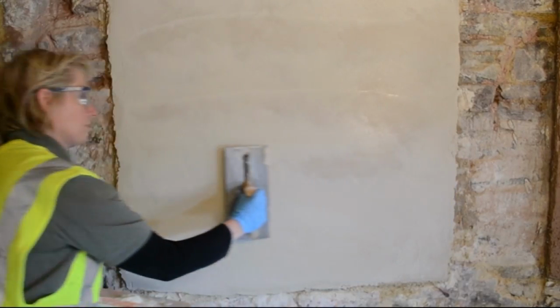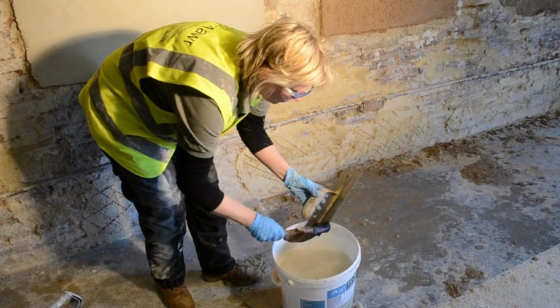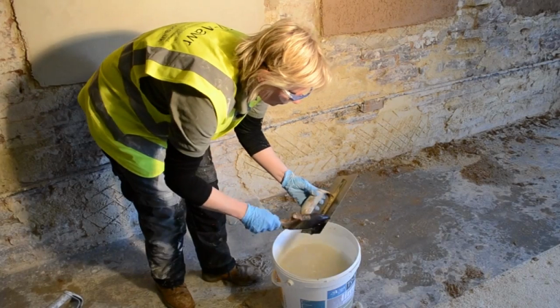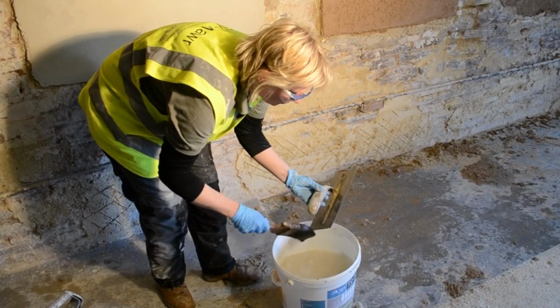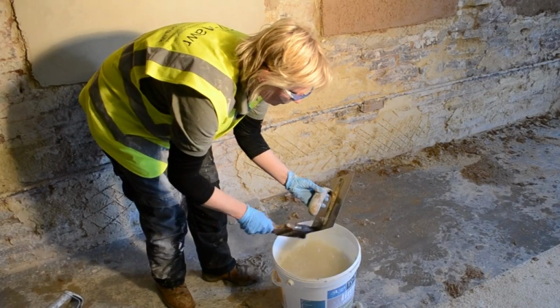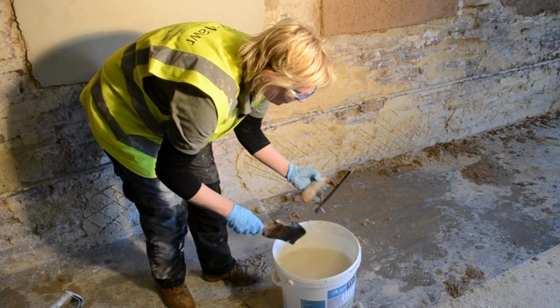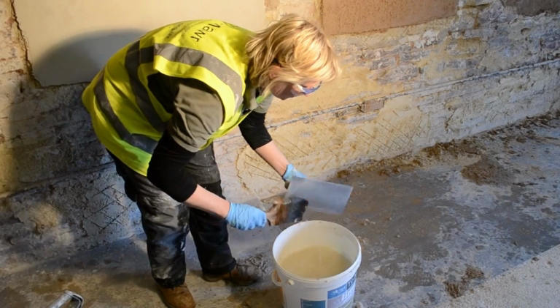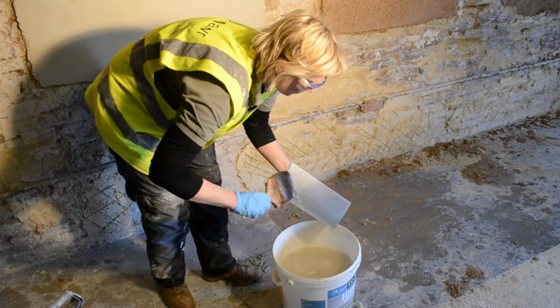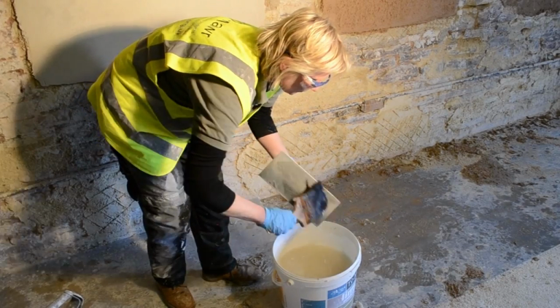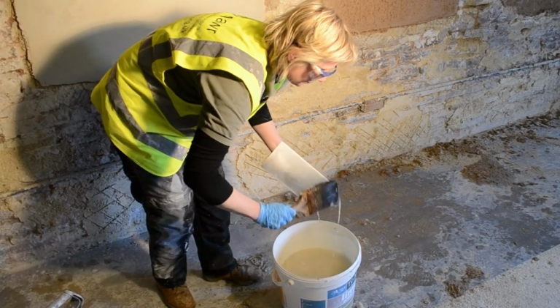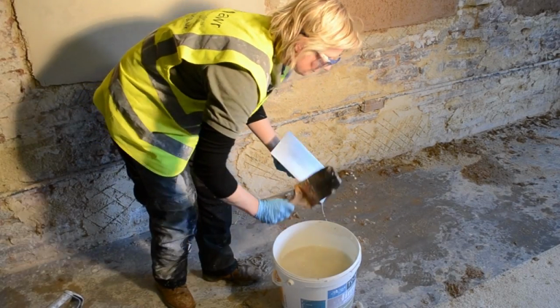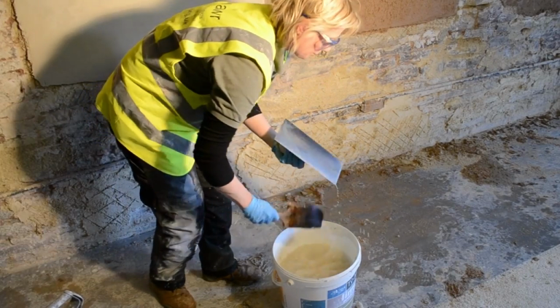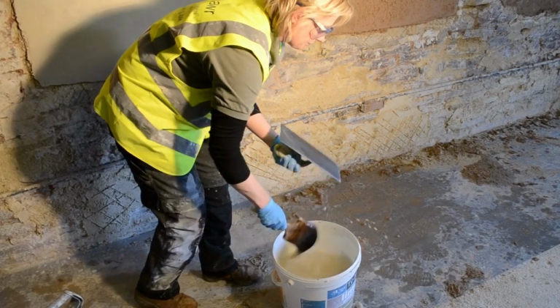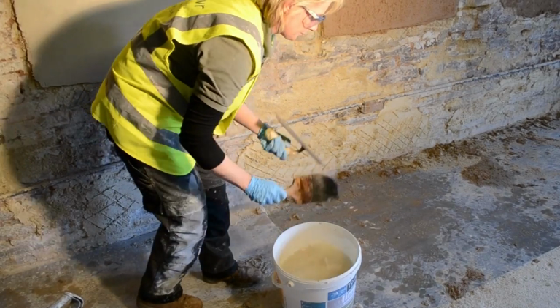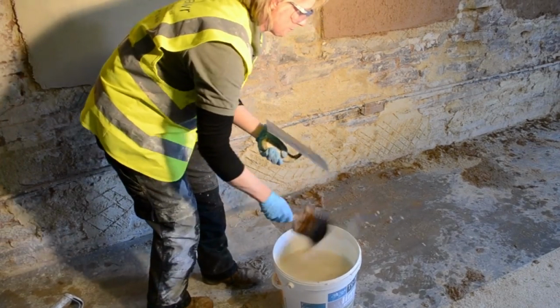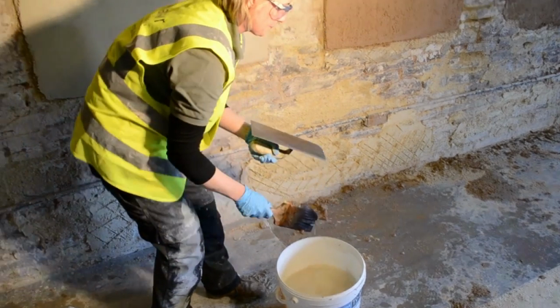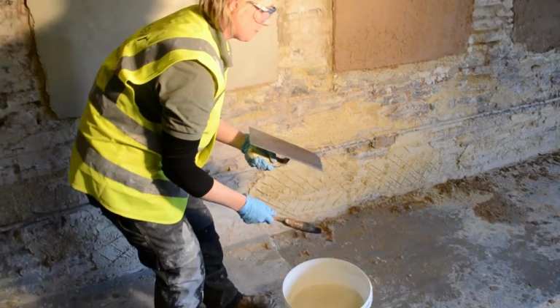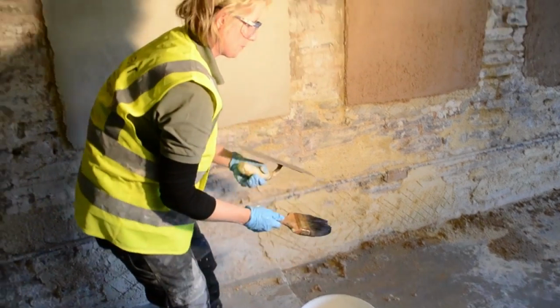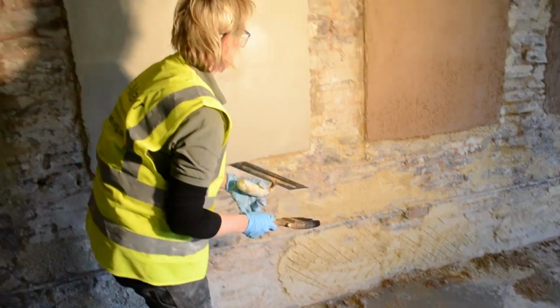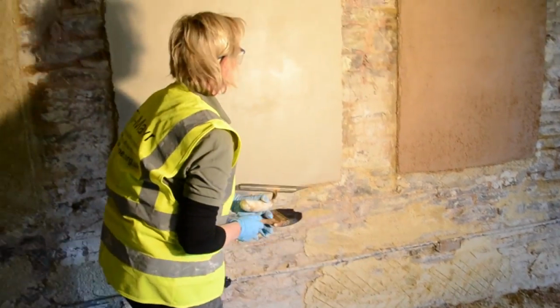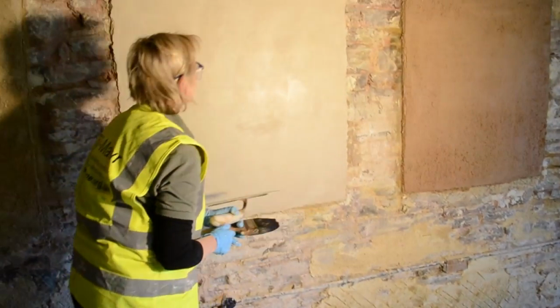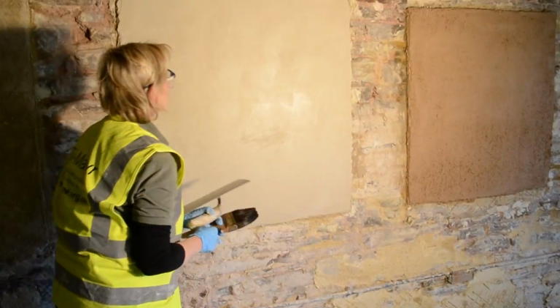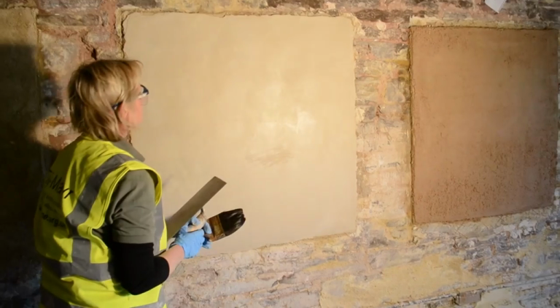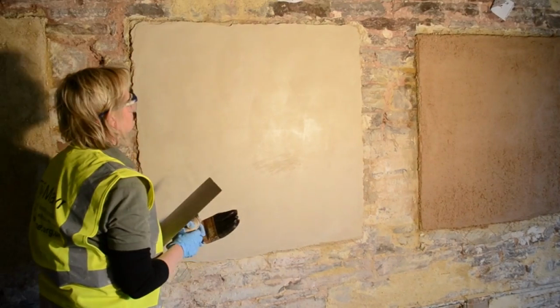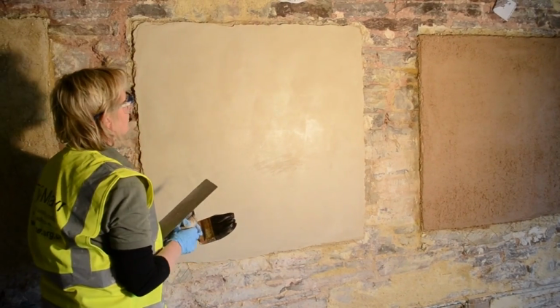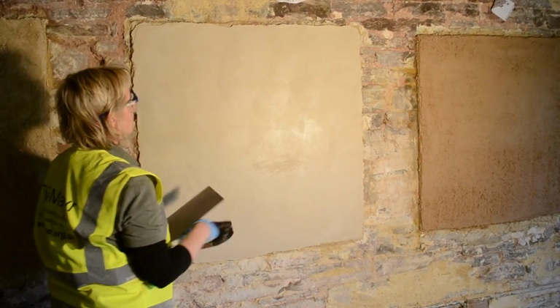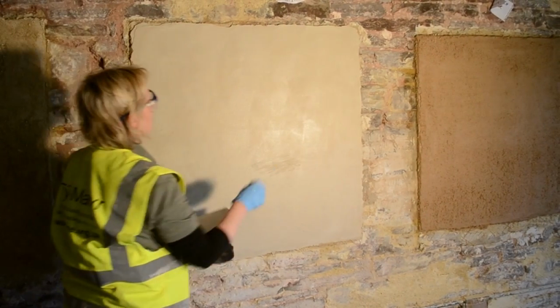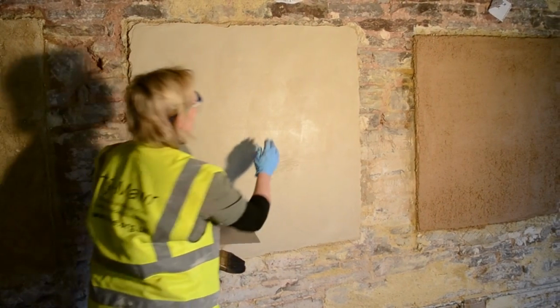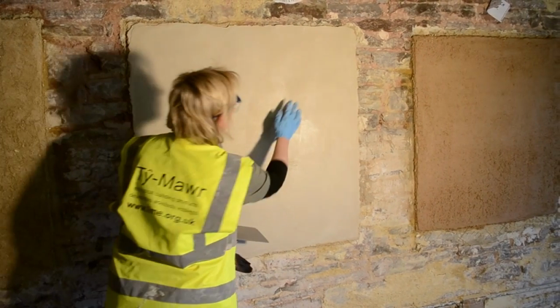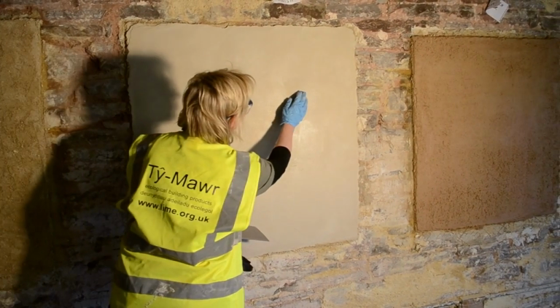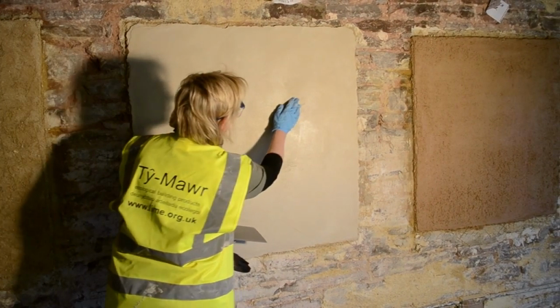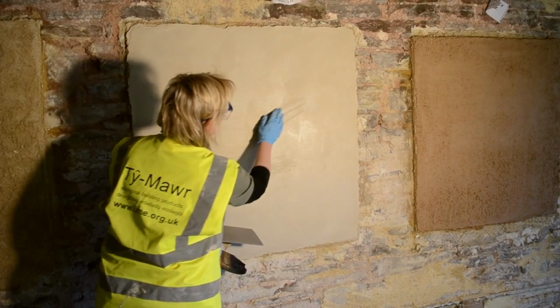It's very important to get the float coat level so you don't have variation in the thickness of your top coat.